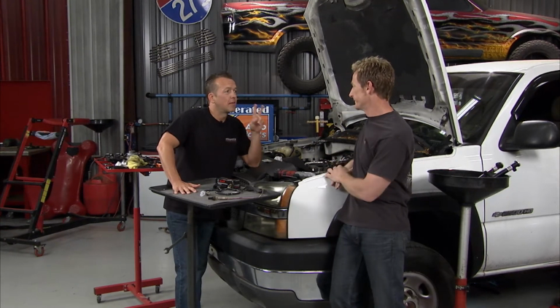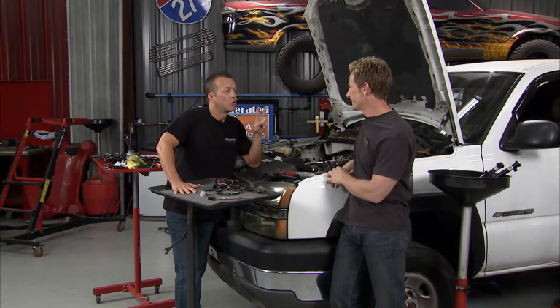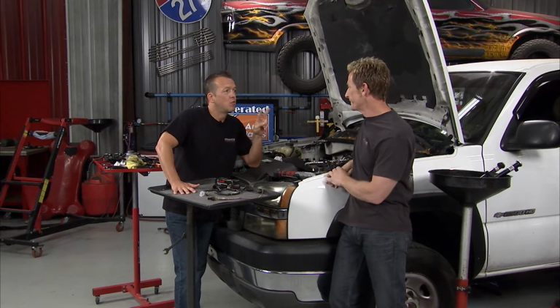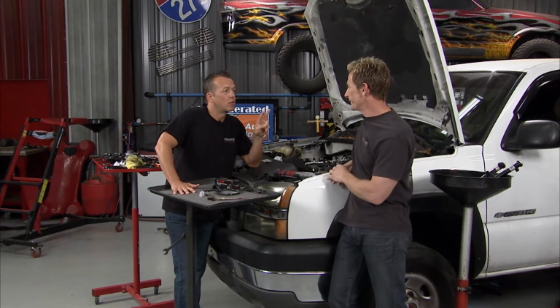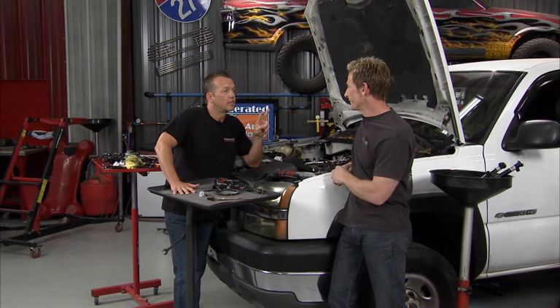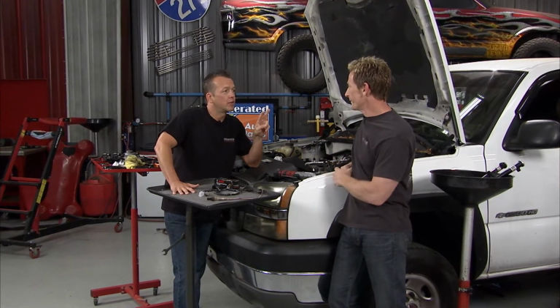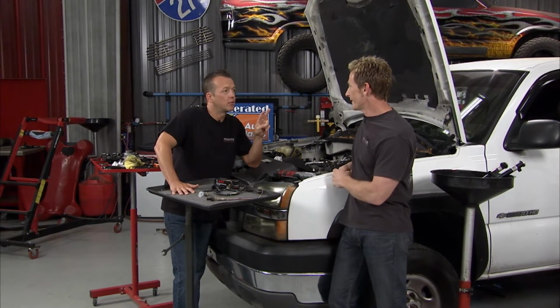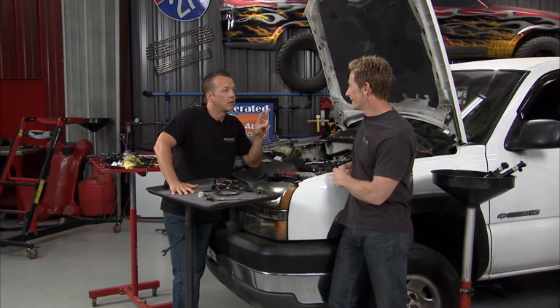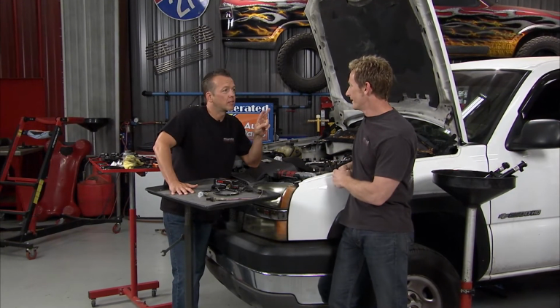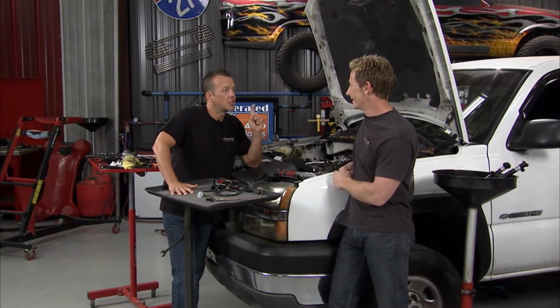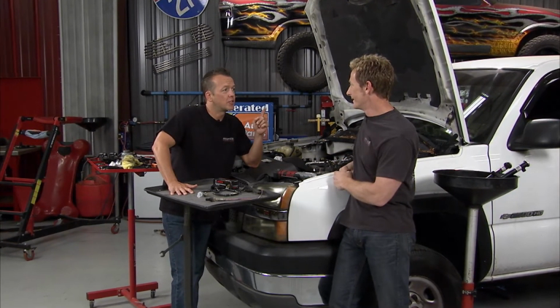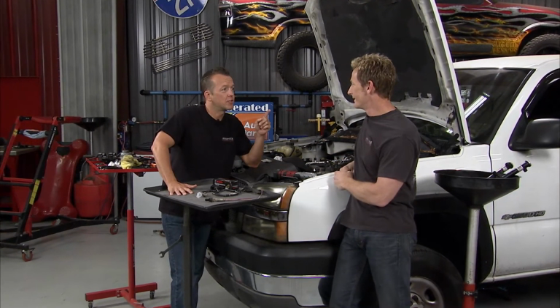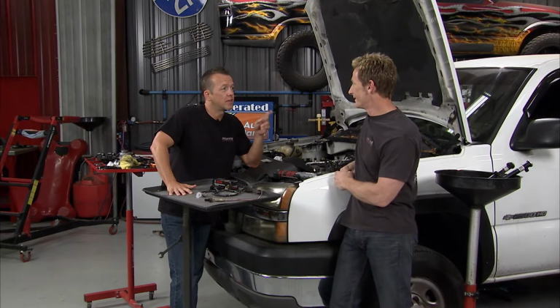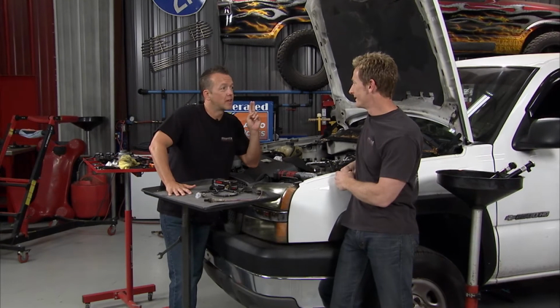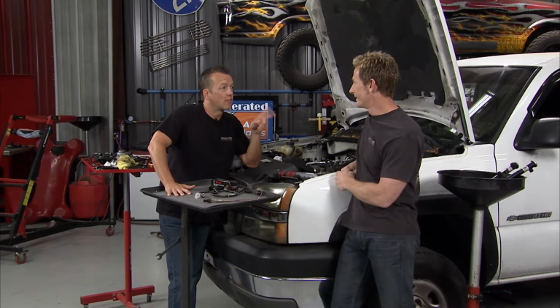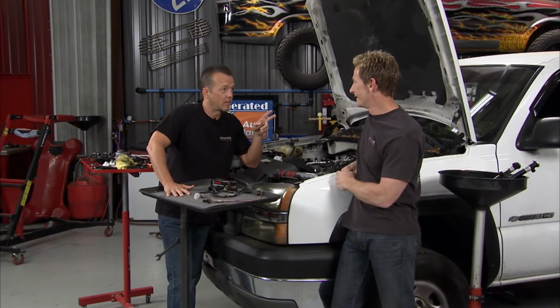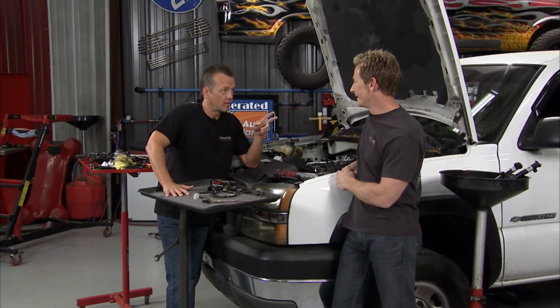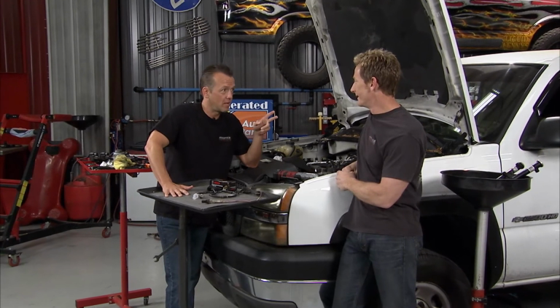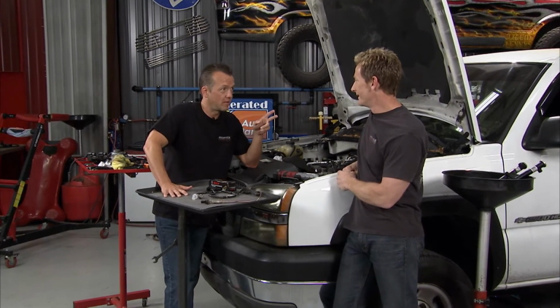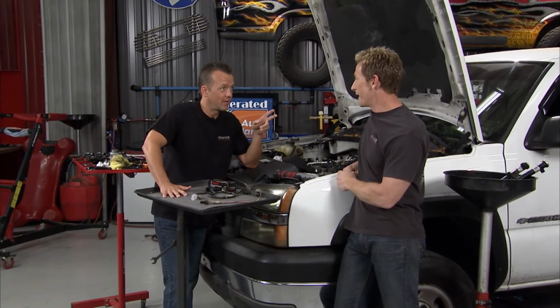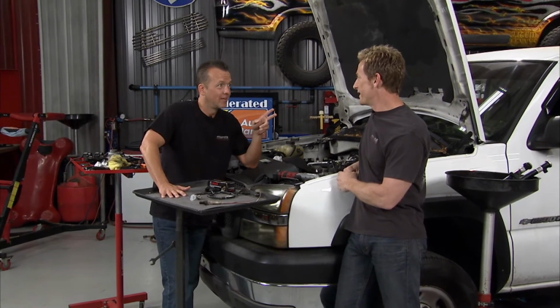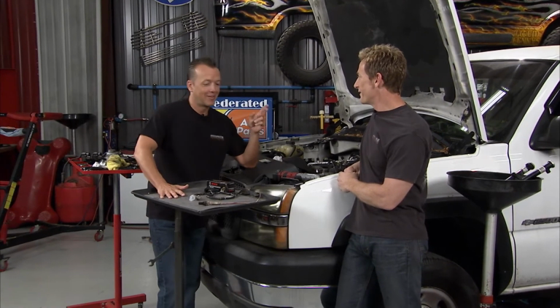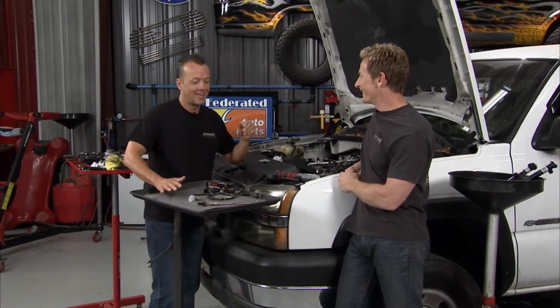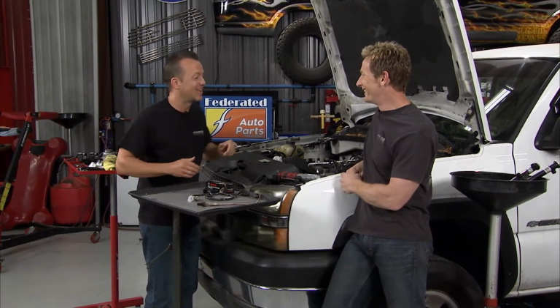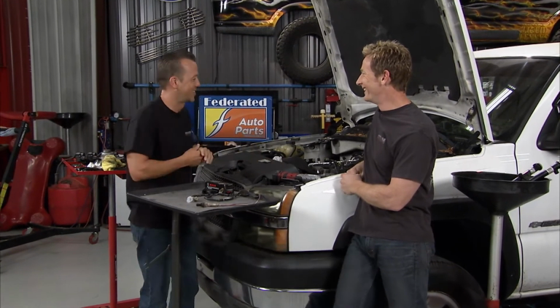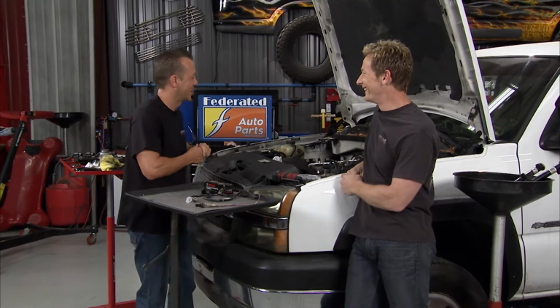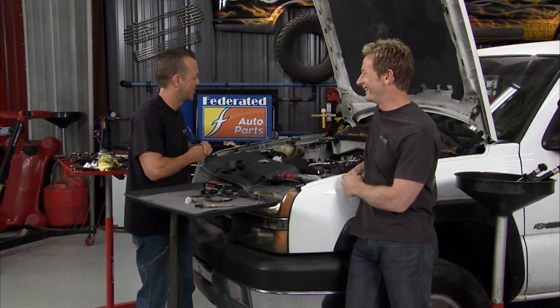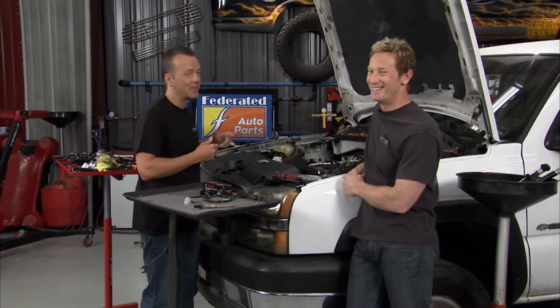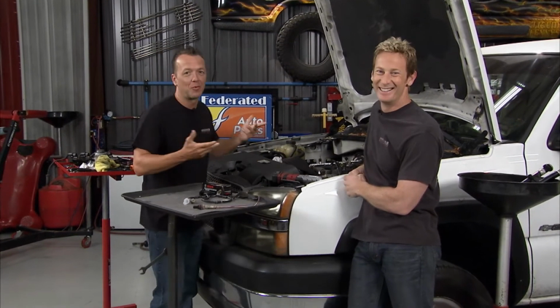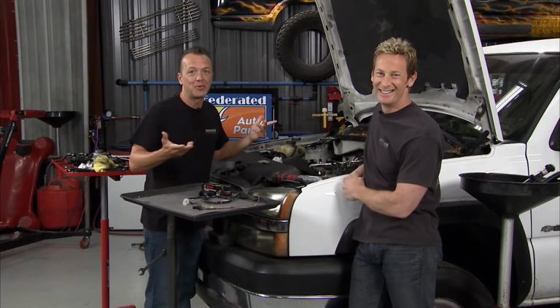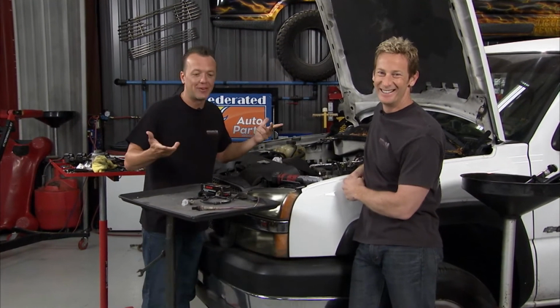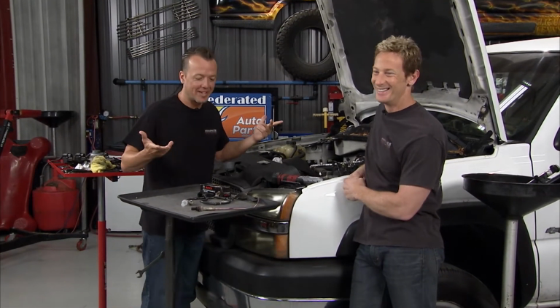I think there were two other lights in there too — I think the 'change engine' and 'check everything' light came on. Change everything? Exactly, so that's what we're doing here today.